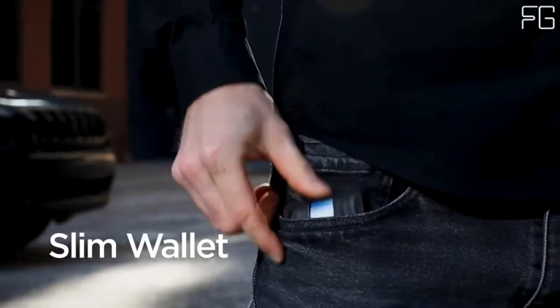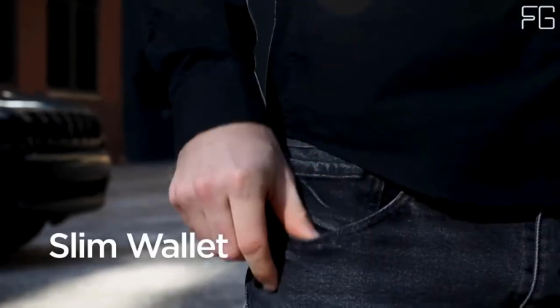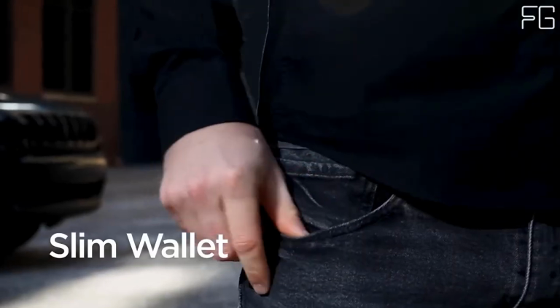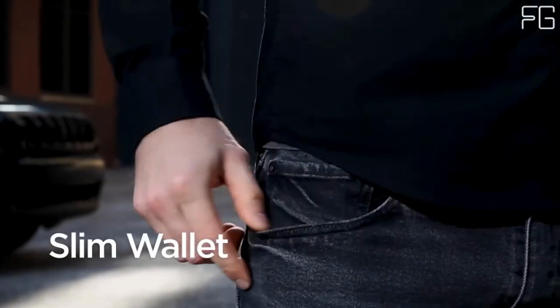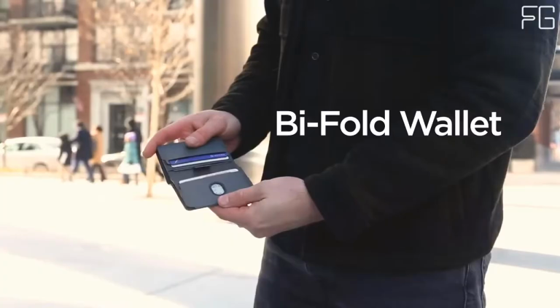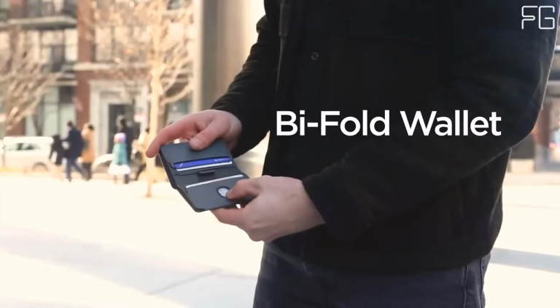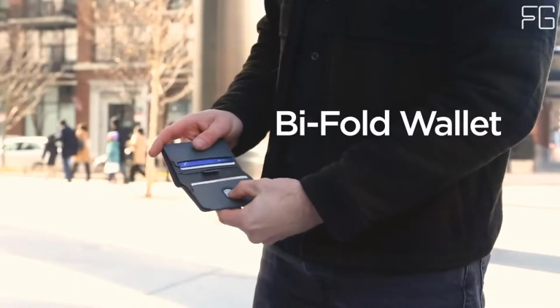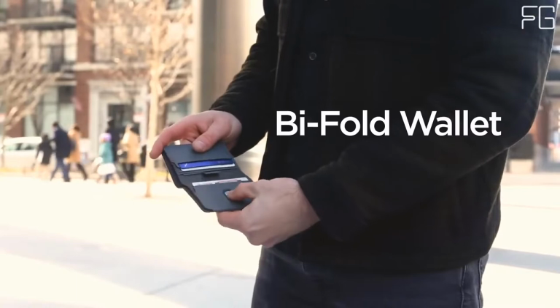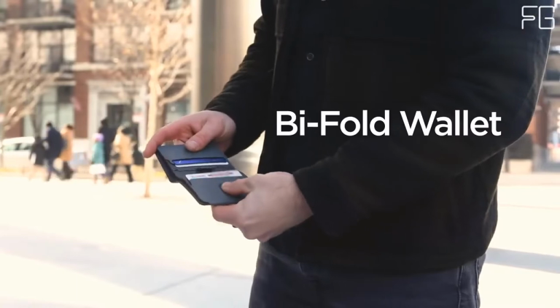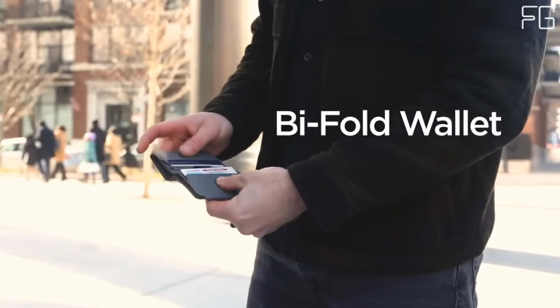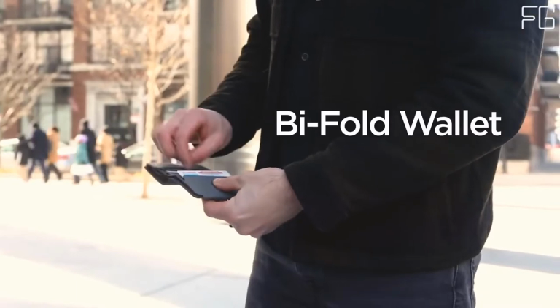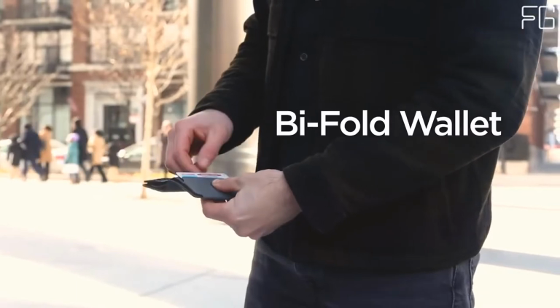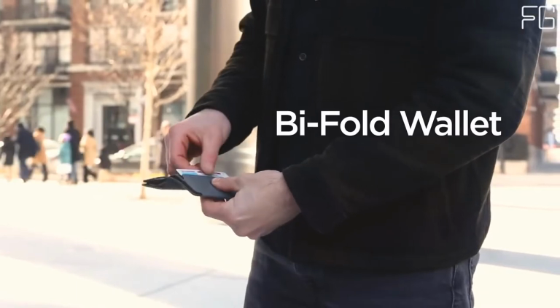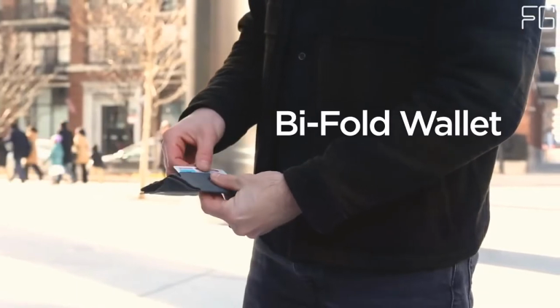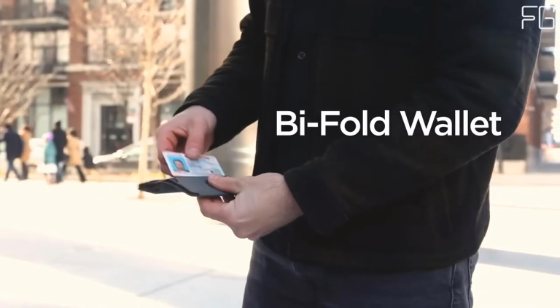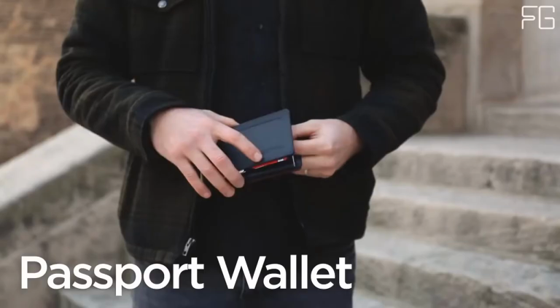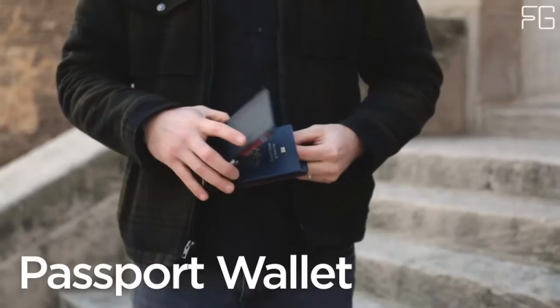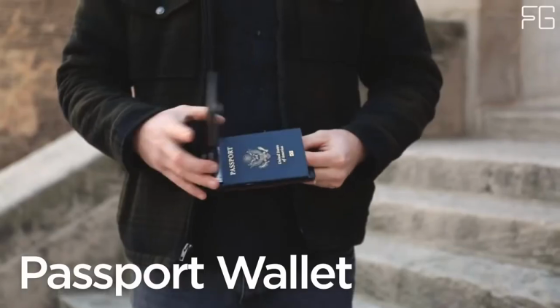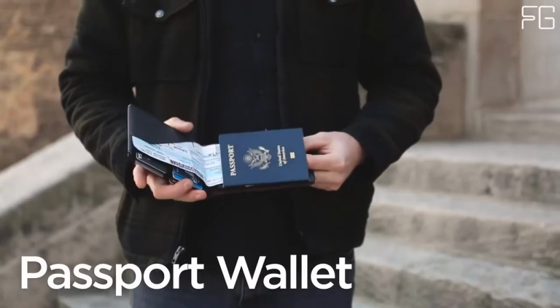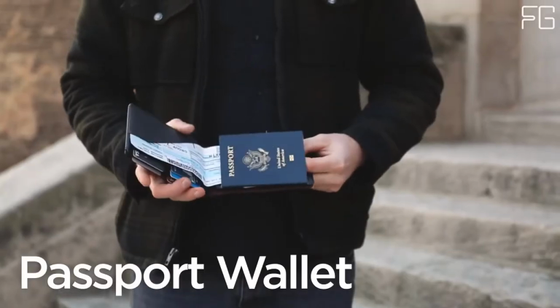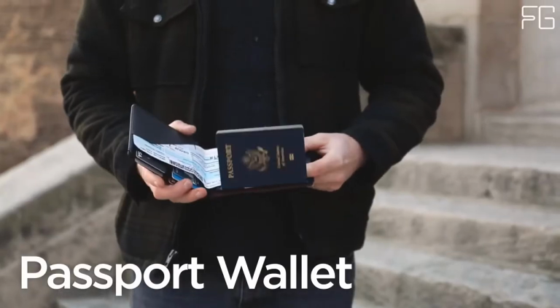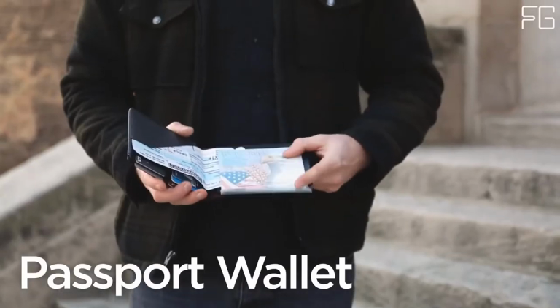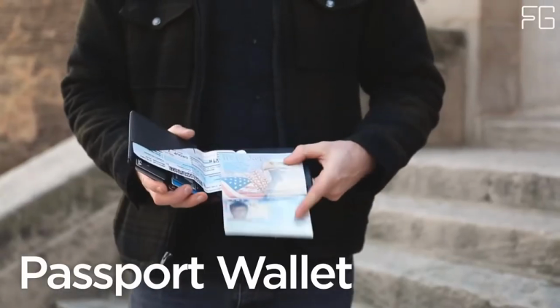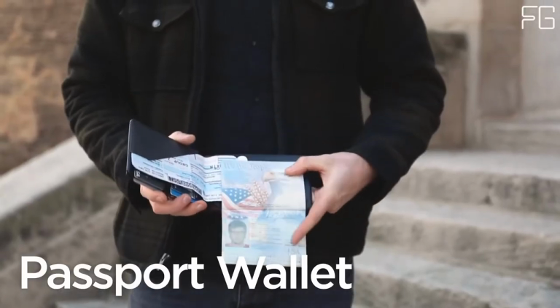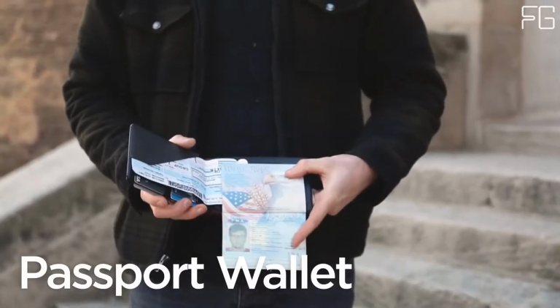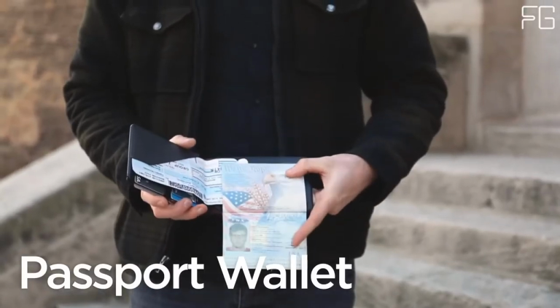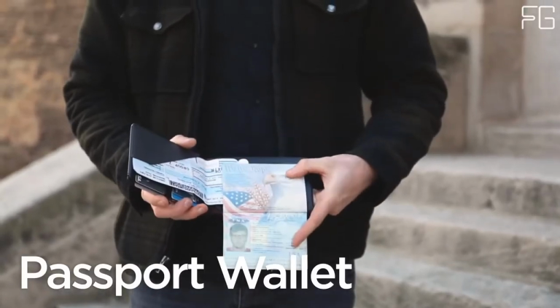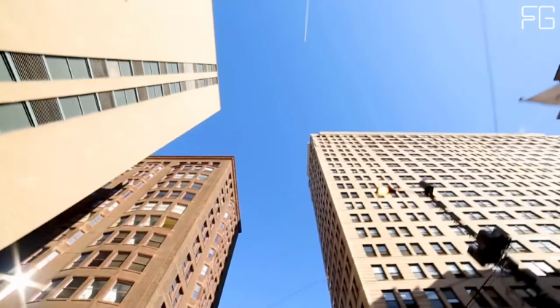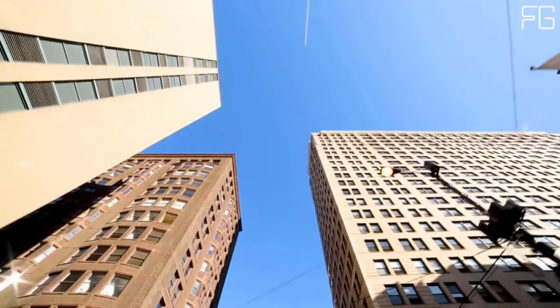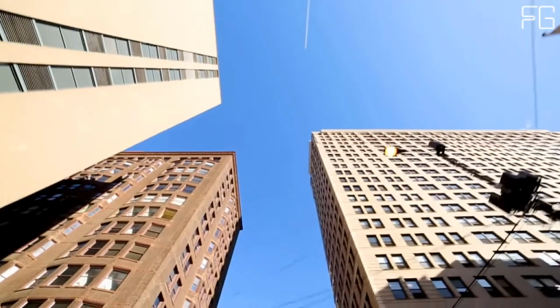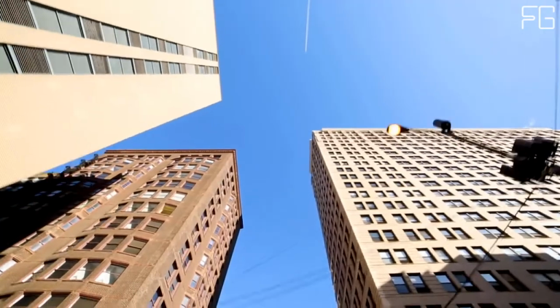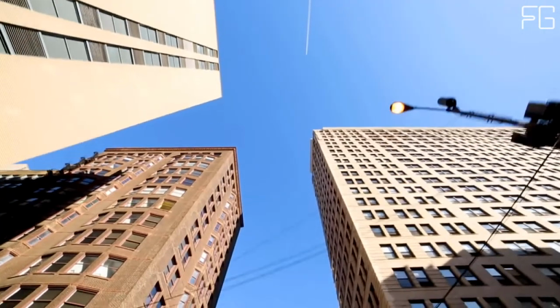Main Features: Comfortable to carry, flexible, lightweight, and front-pocket friendly.